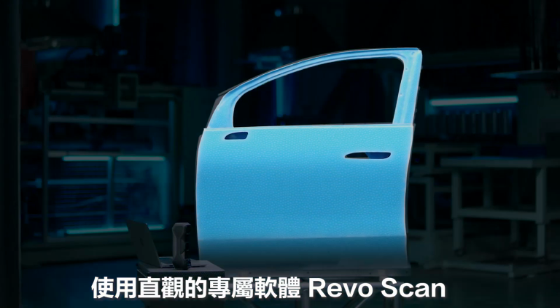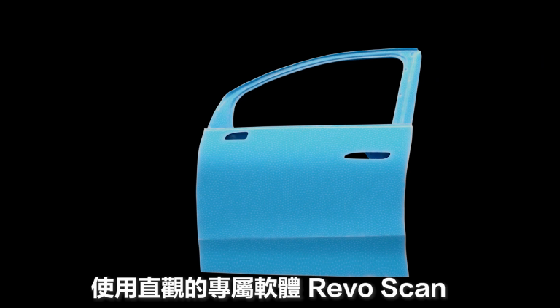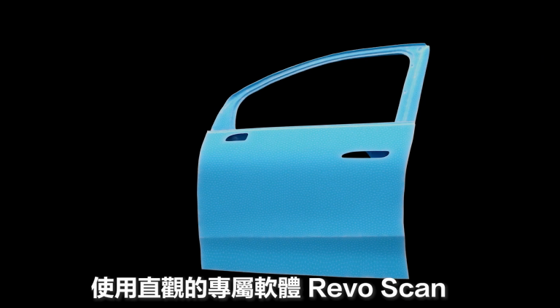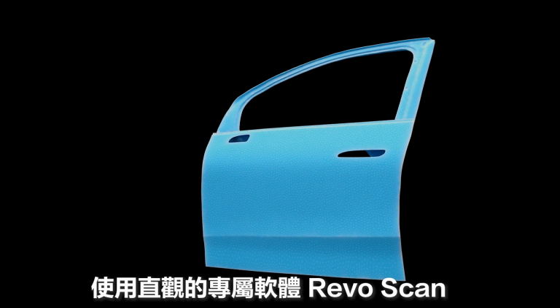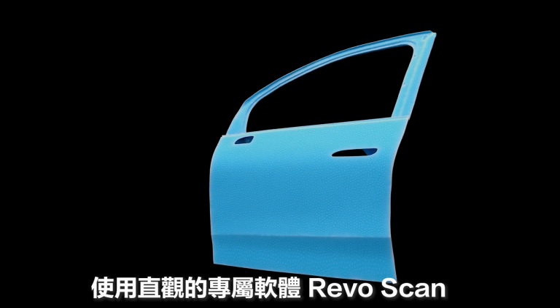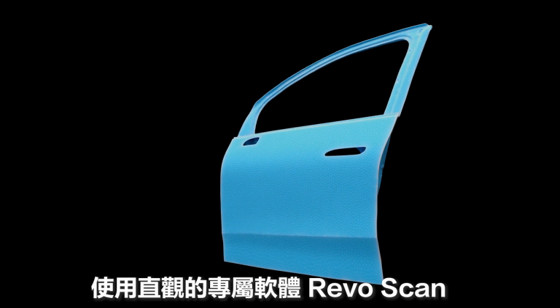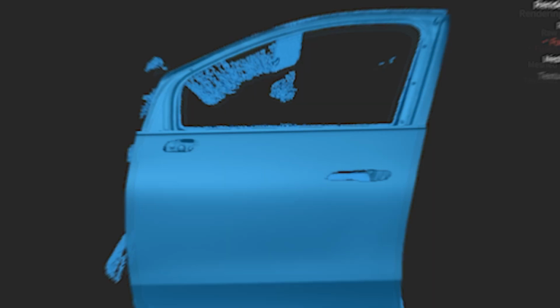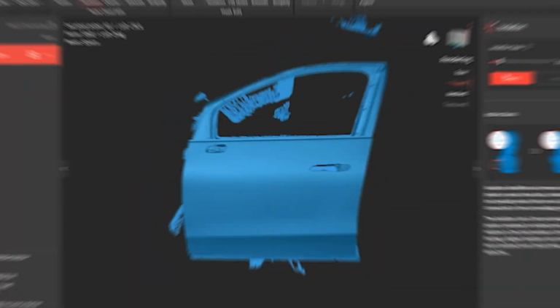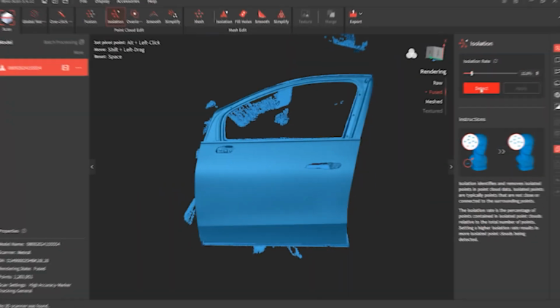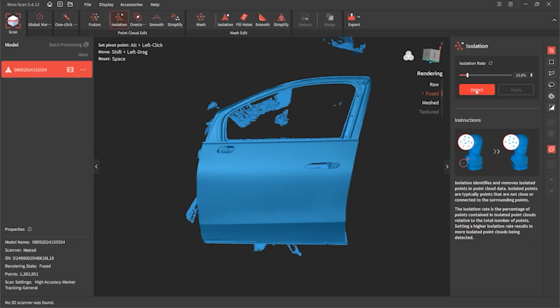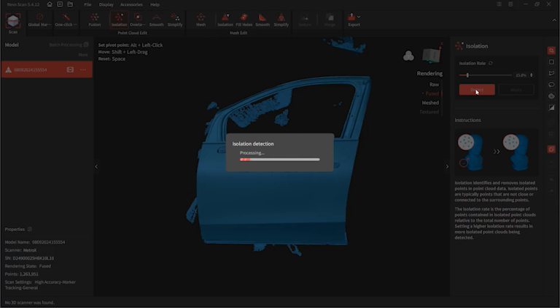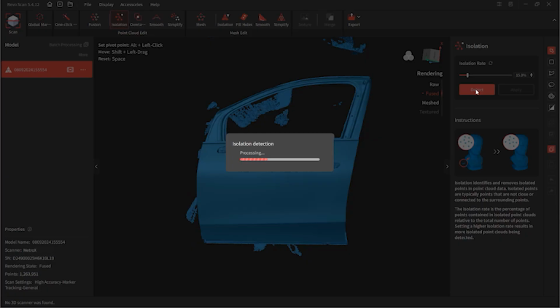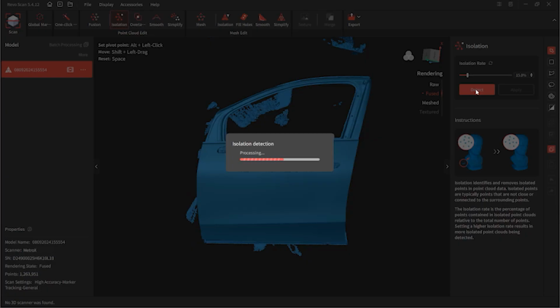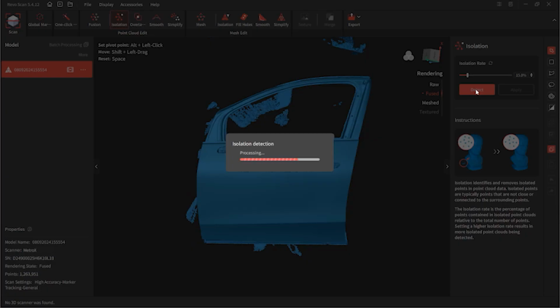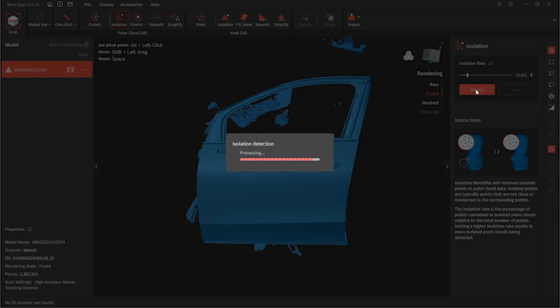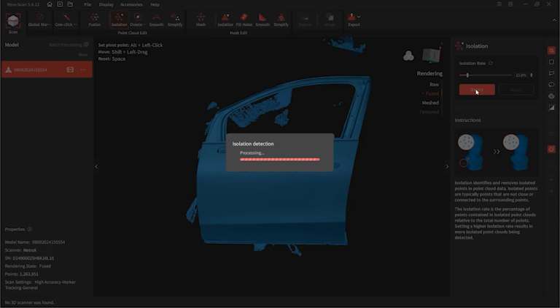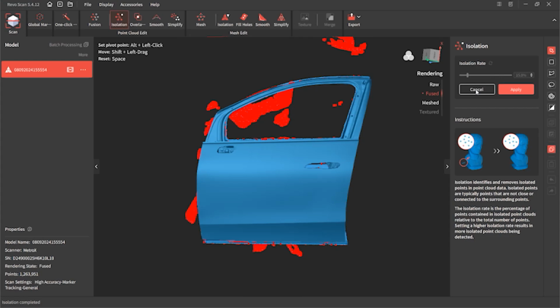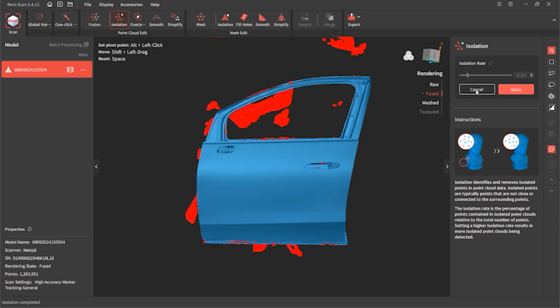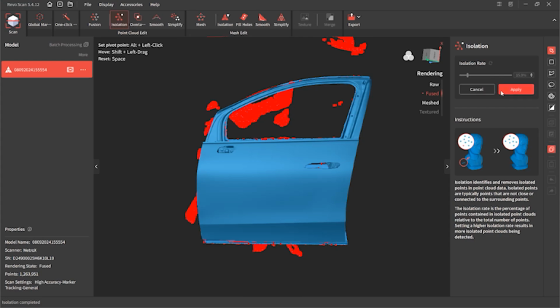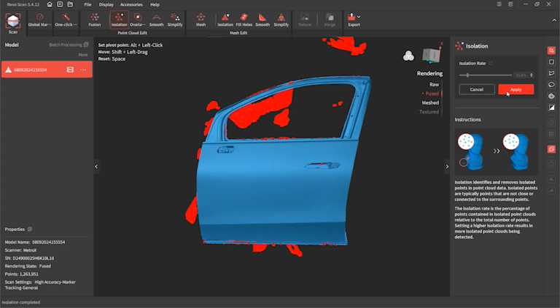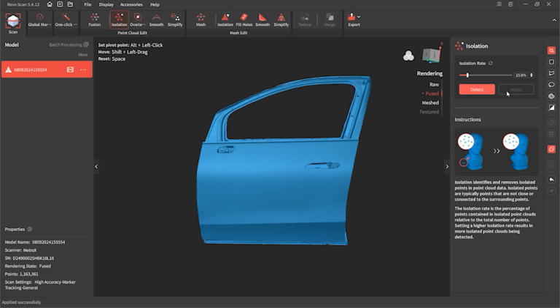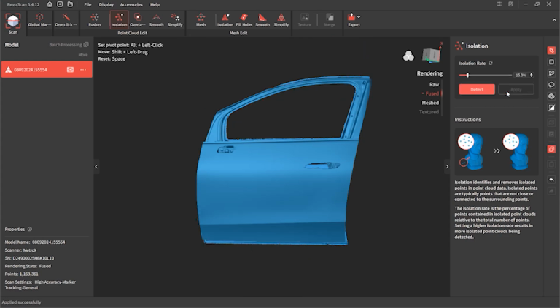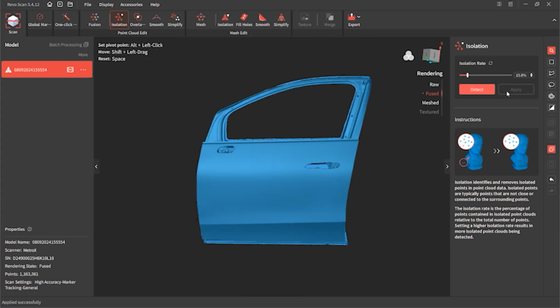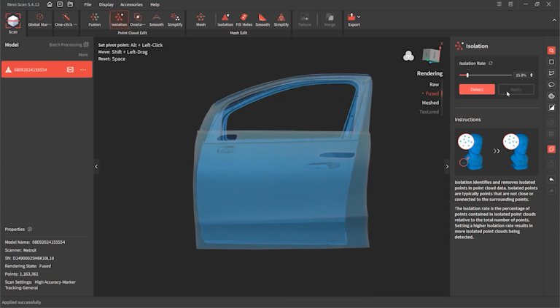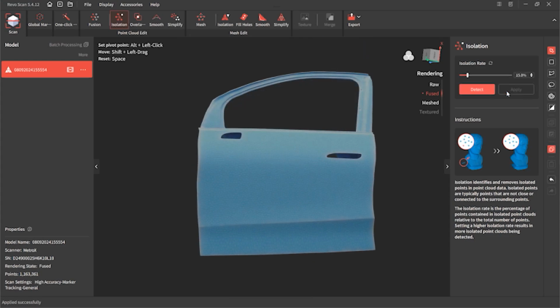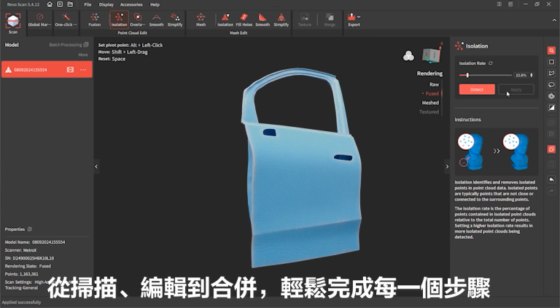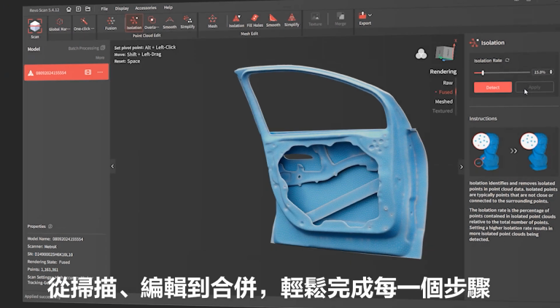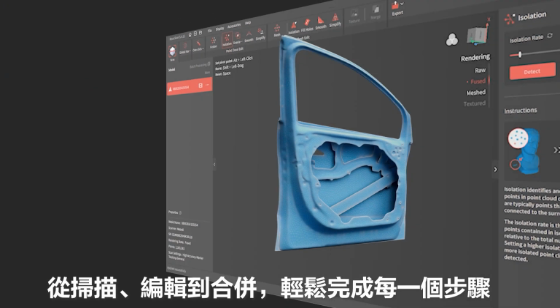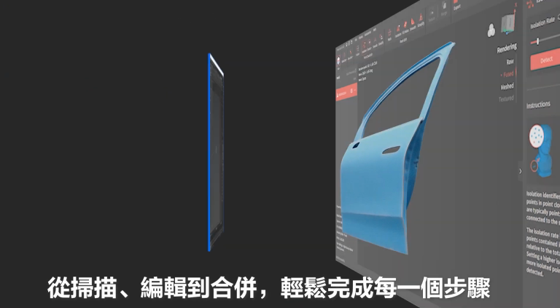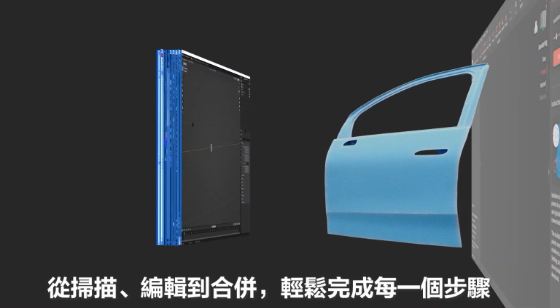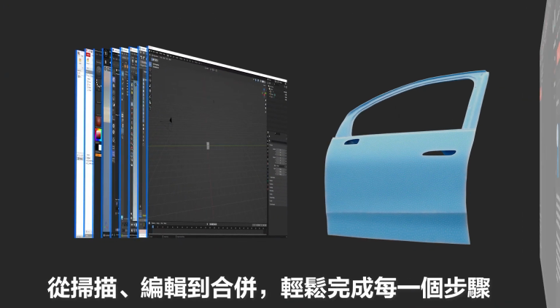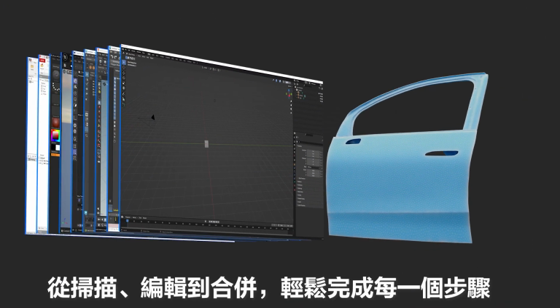Intuitively set up and control every step — from scanning to editing to merging — in the user-friendly companion software, RevoScan.